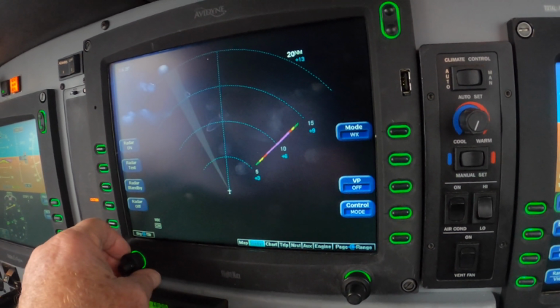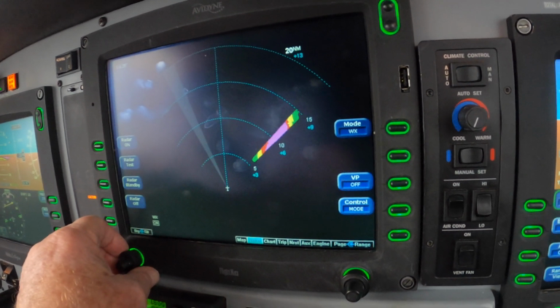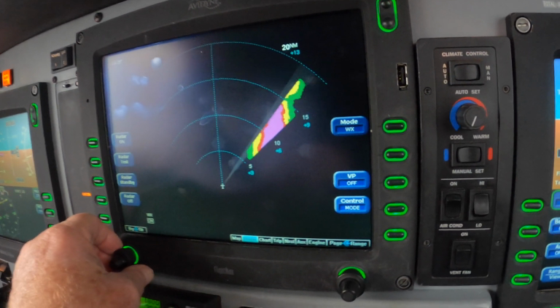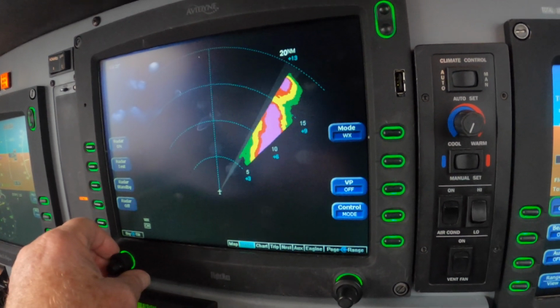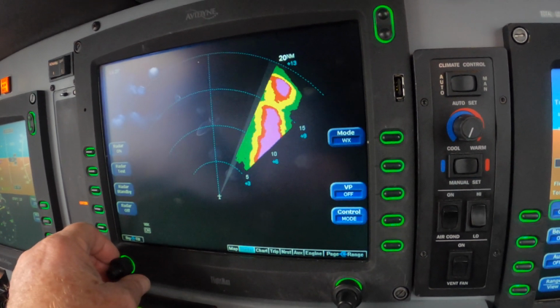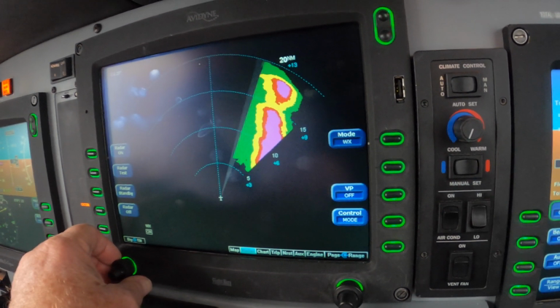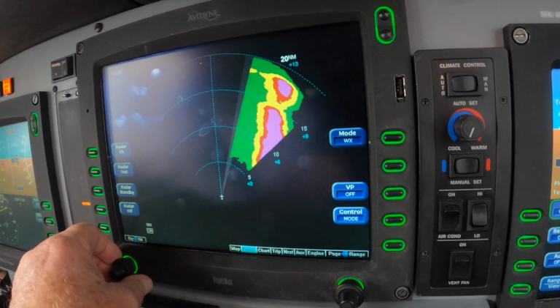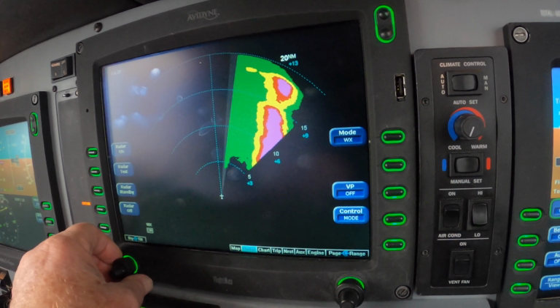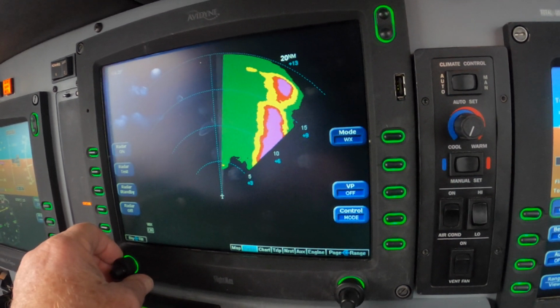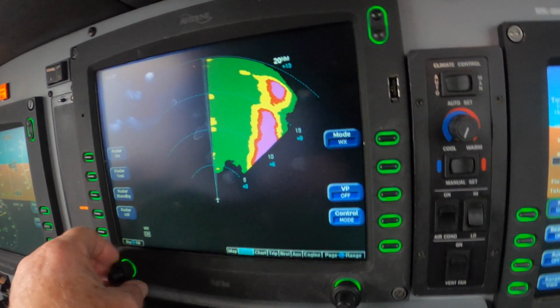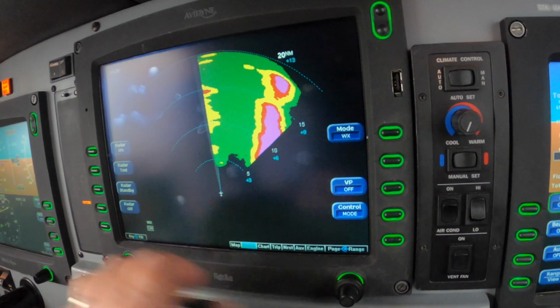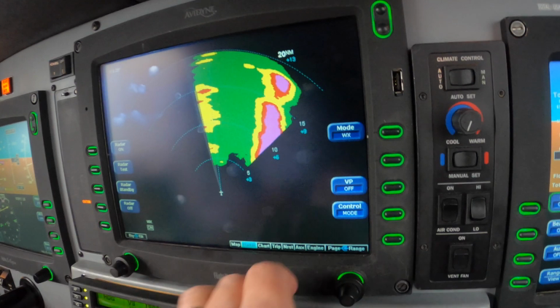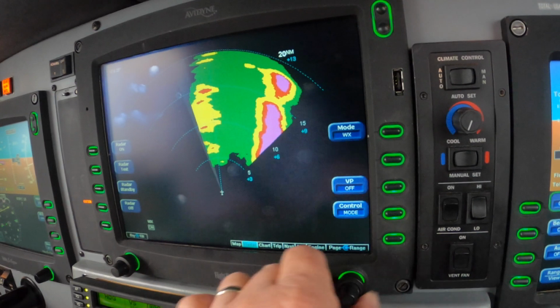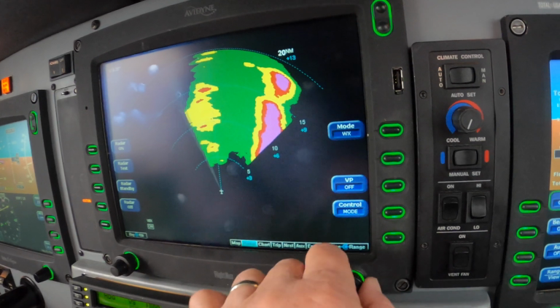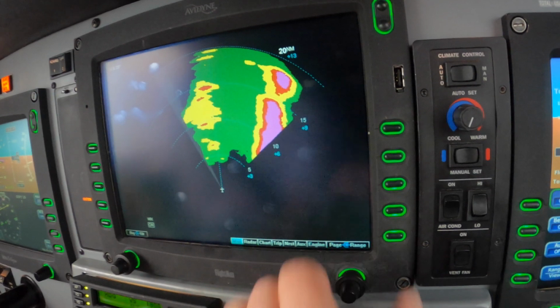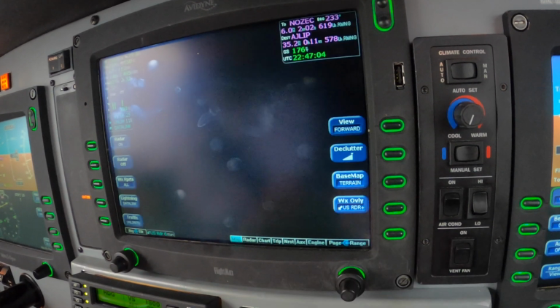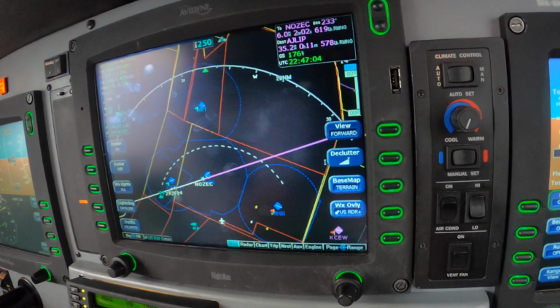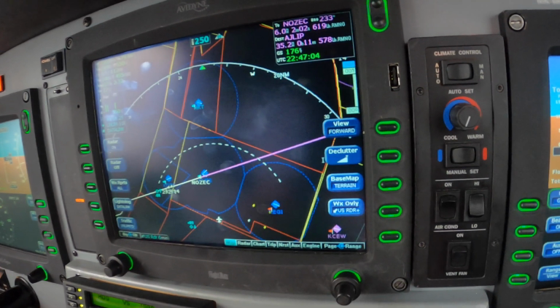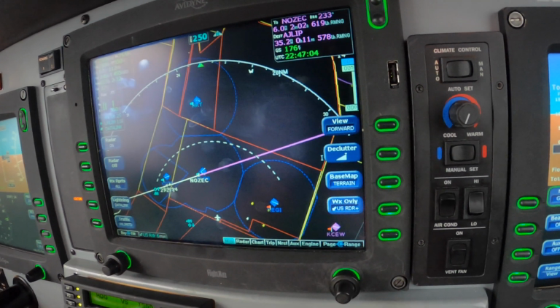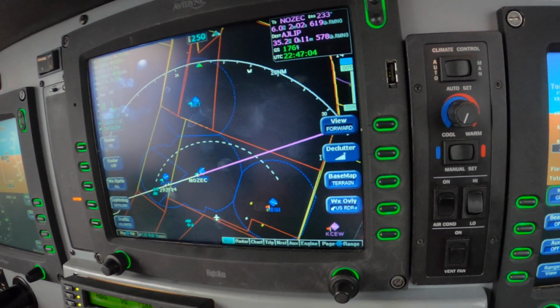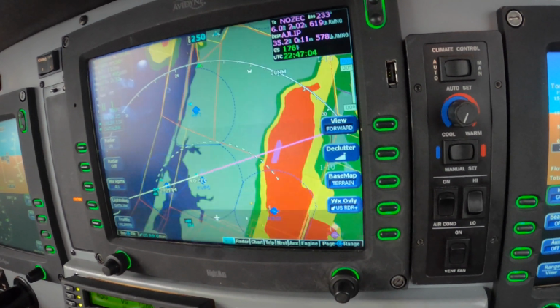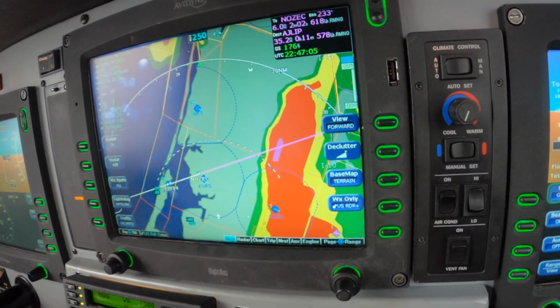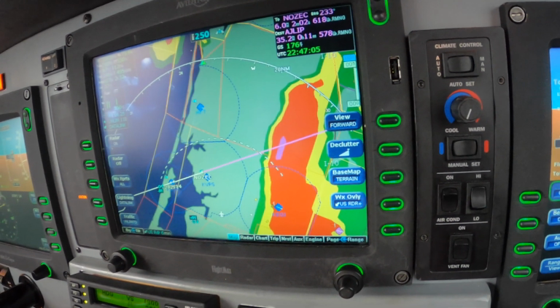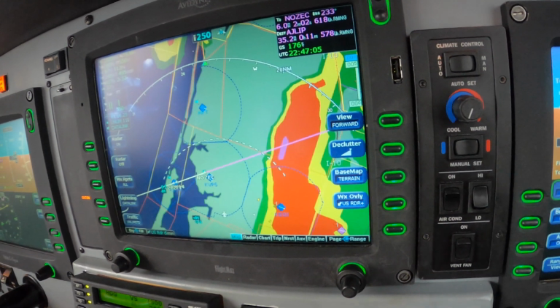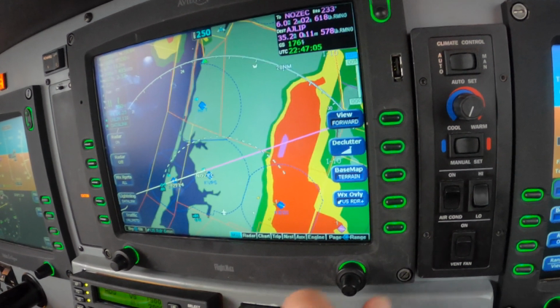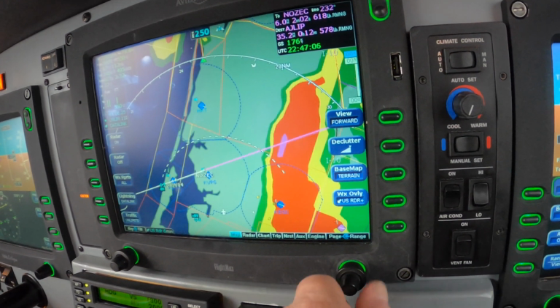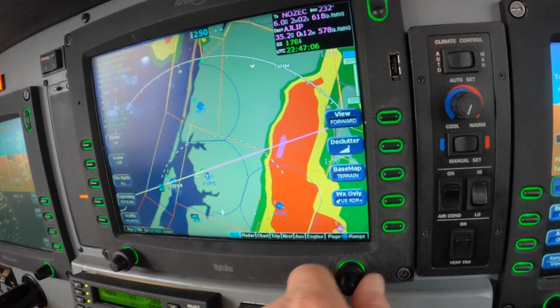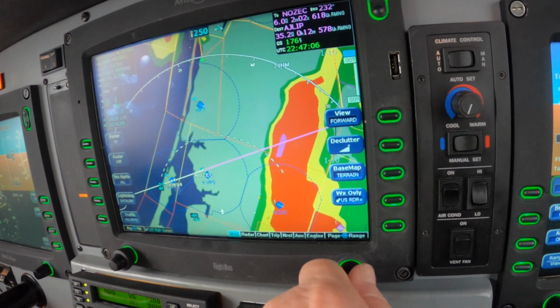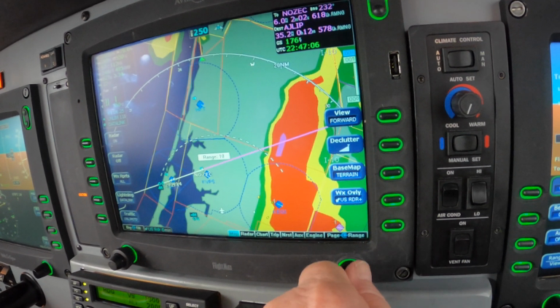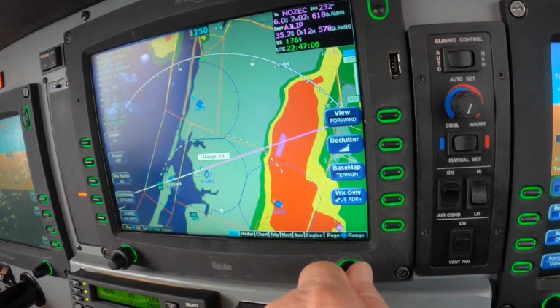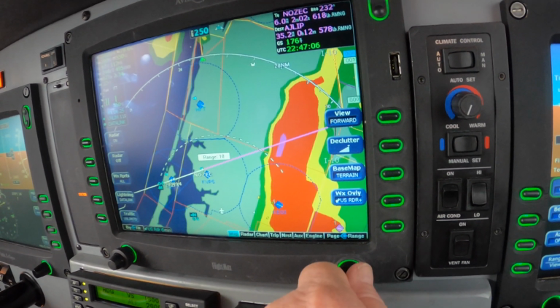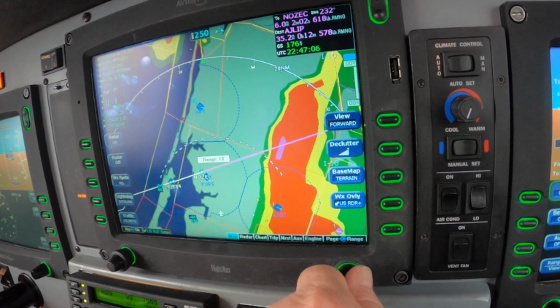2 Mike Alpha has Eglin and Destin in sight. 2 Mike Alpha, cleared visual approach runway 1-4. Contact Destin Tower, 118.45. Cleared visual 1-4, over to tower — 2 Mike Alpha.